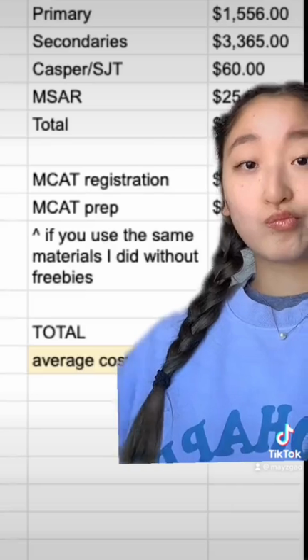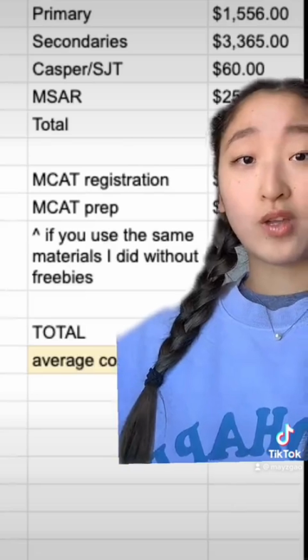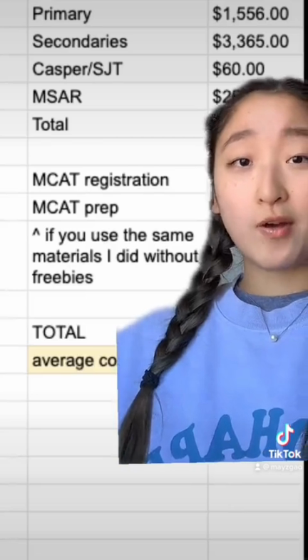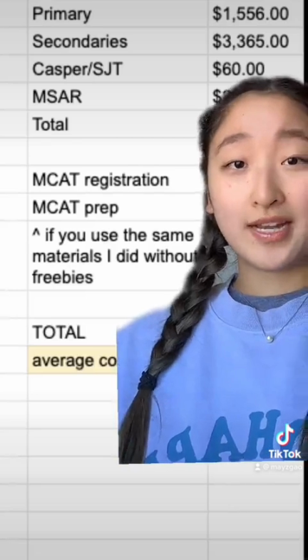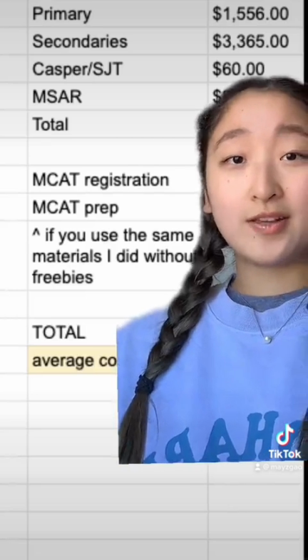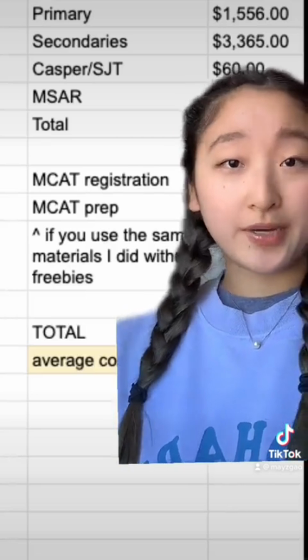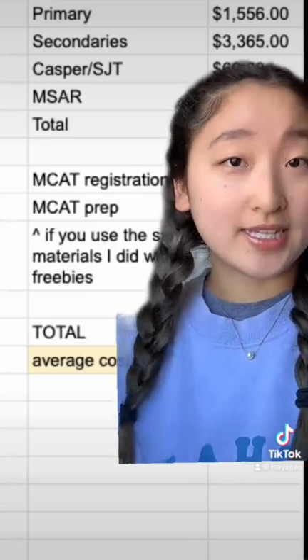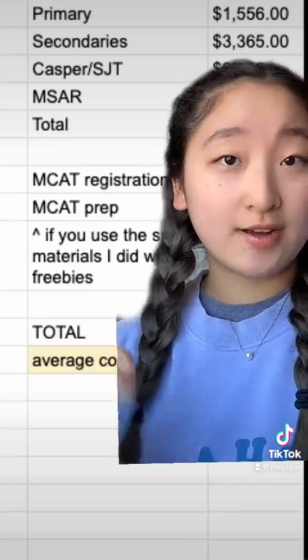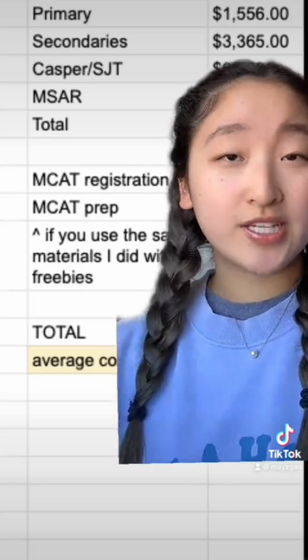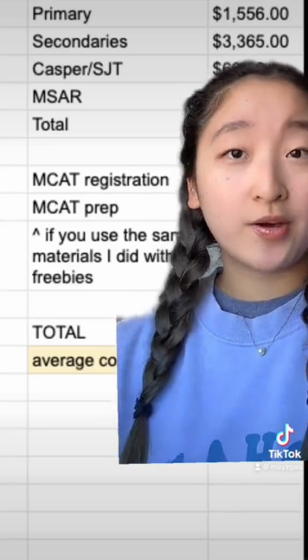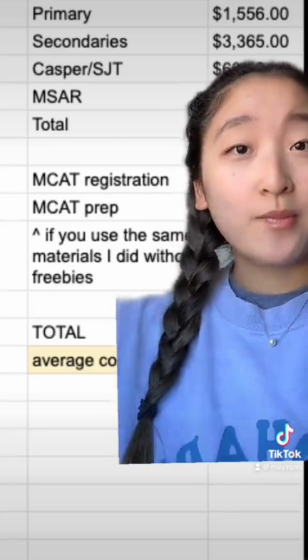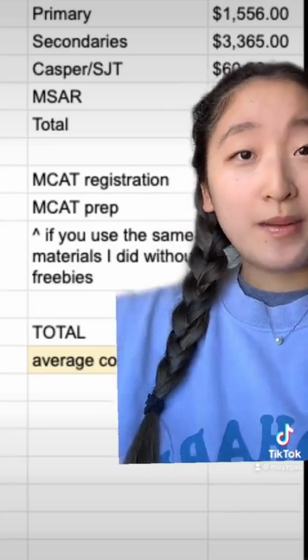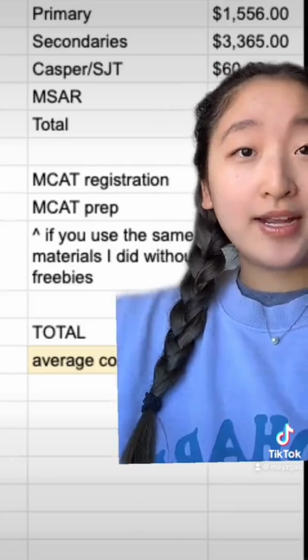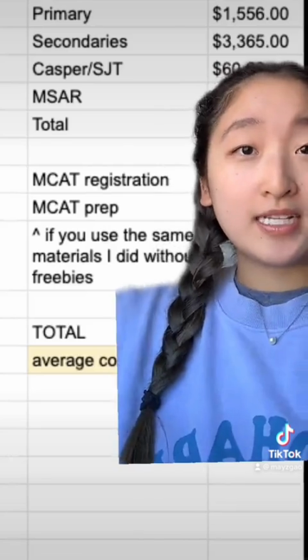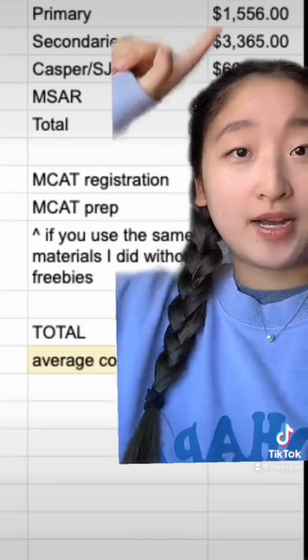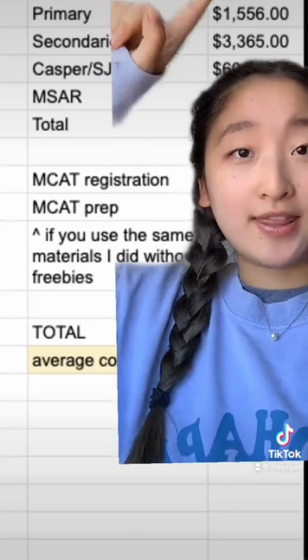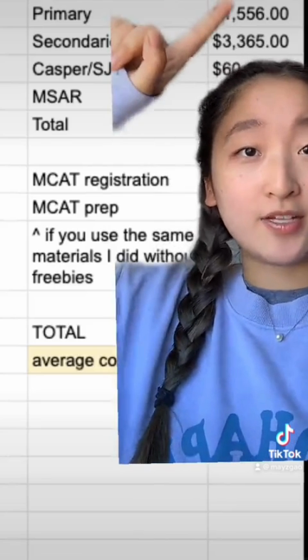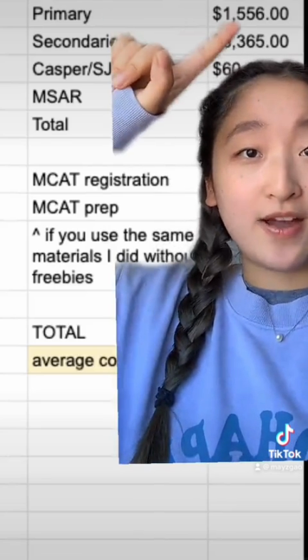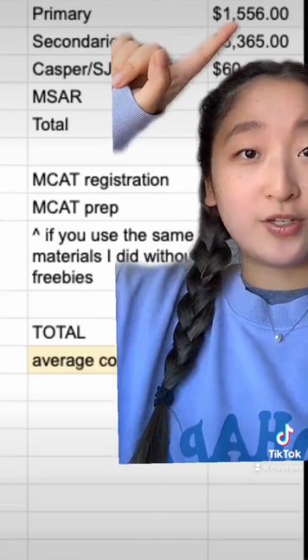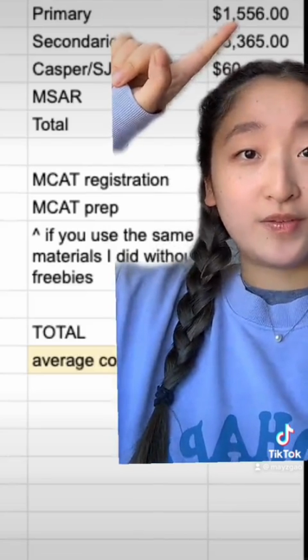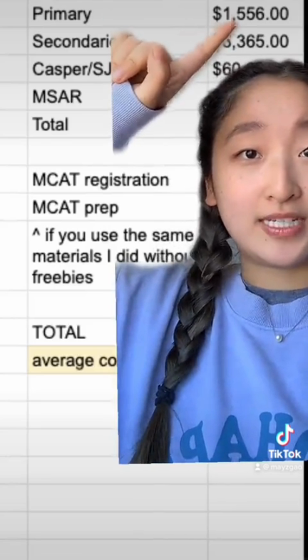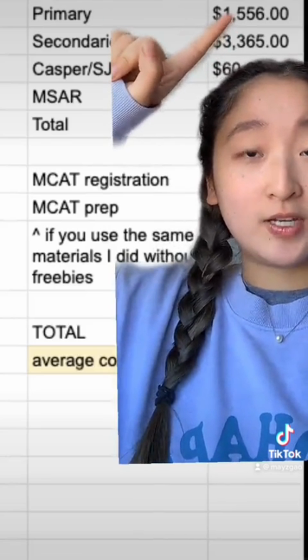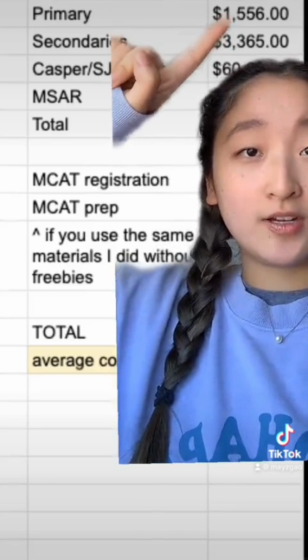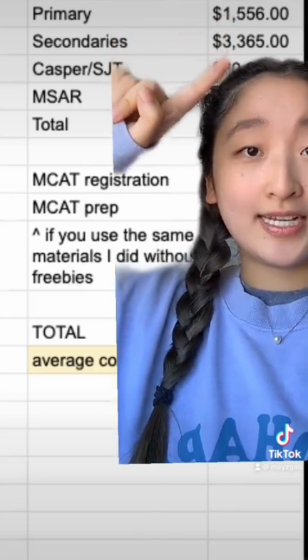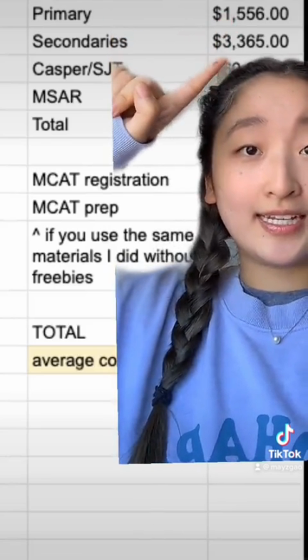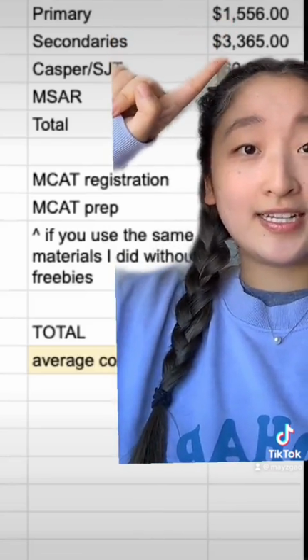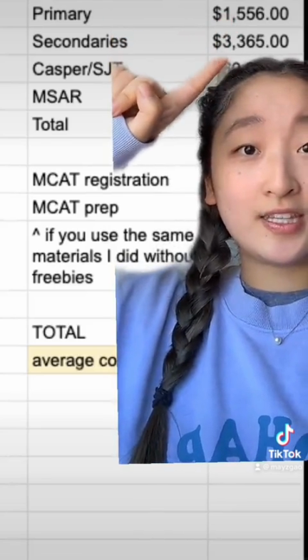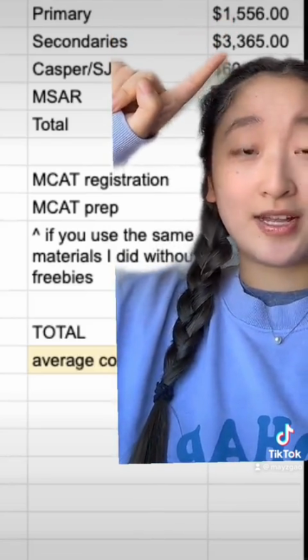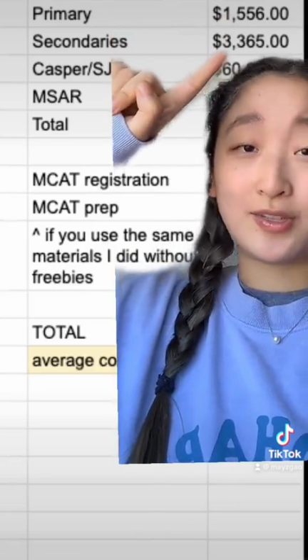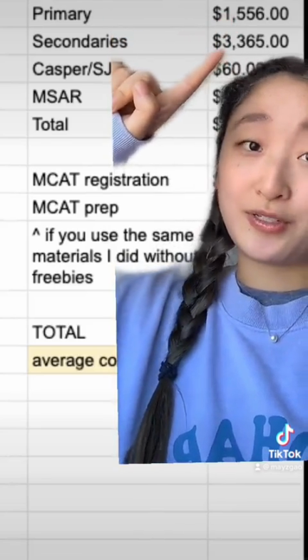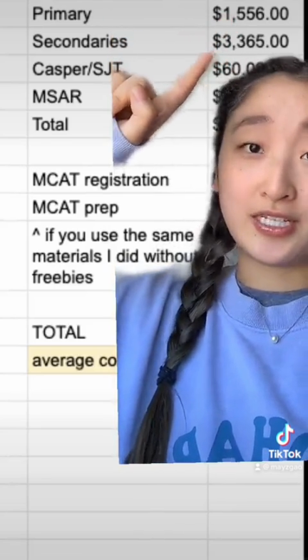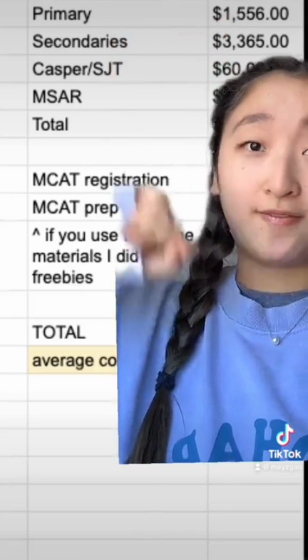Now let's break it down. Primary, I spent $1,556. Secondaries, $3,365.